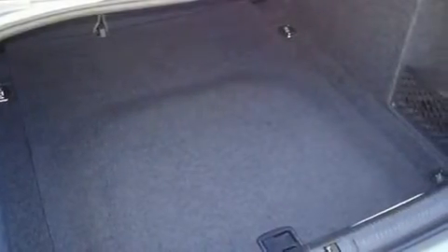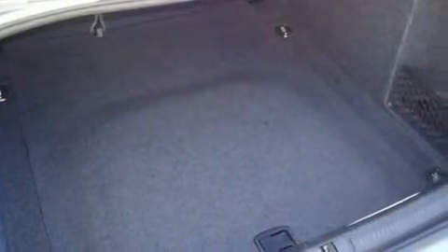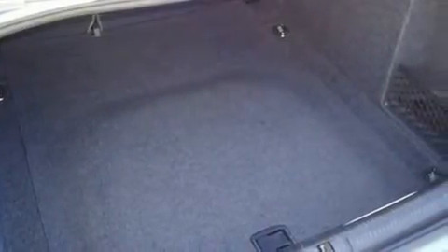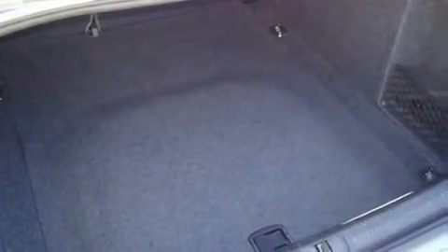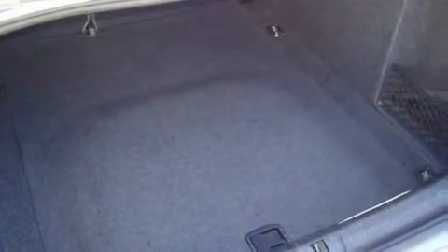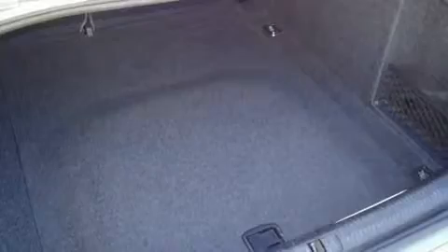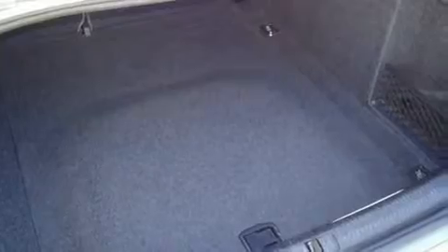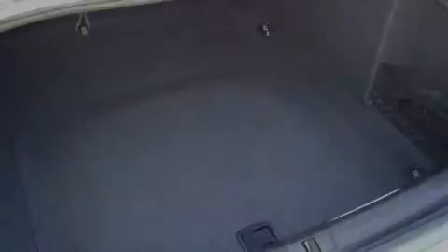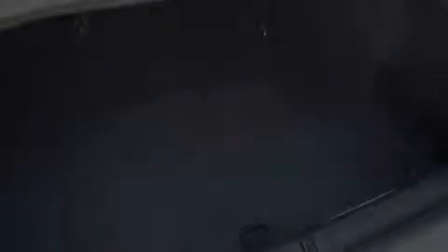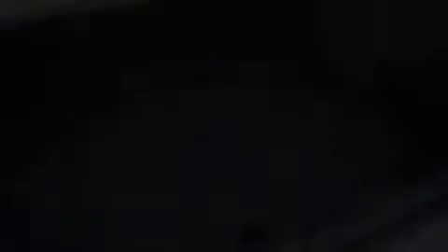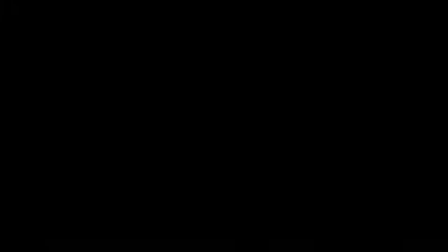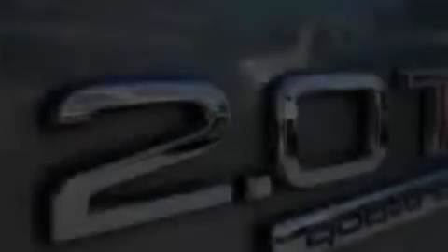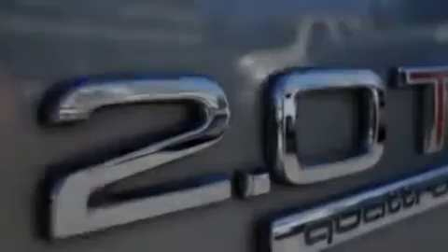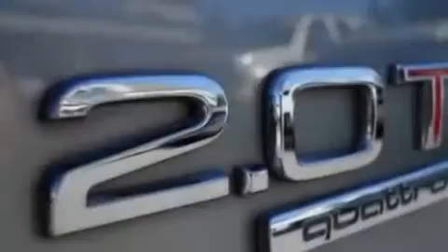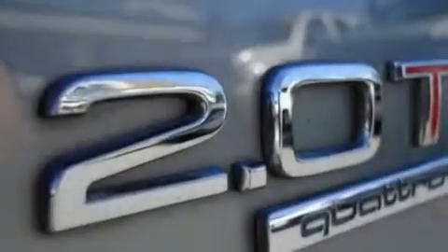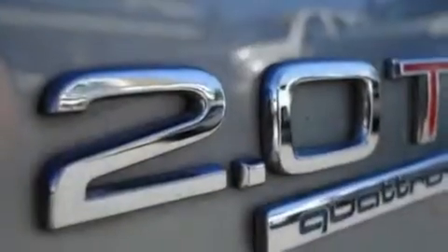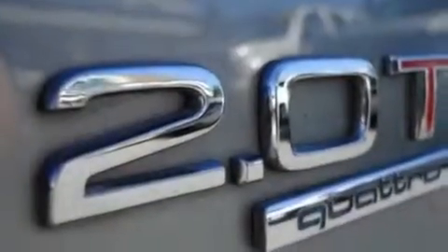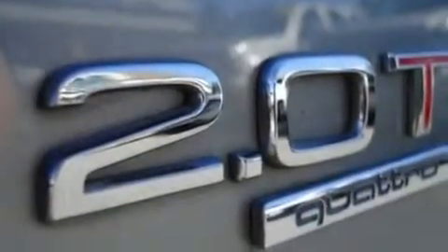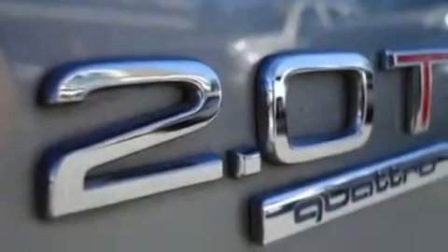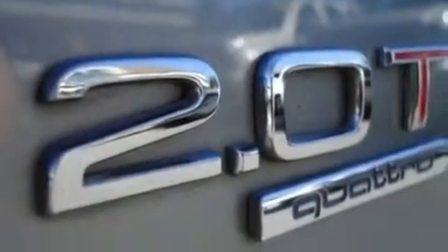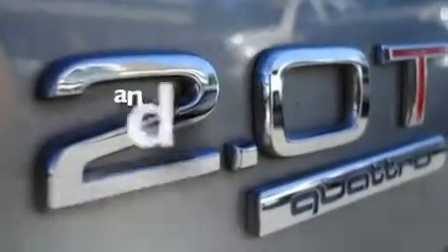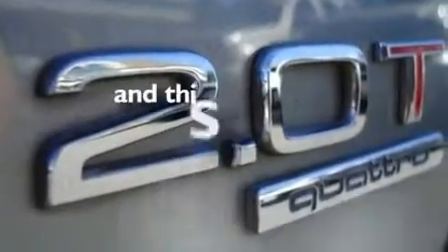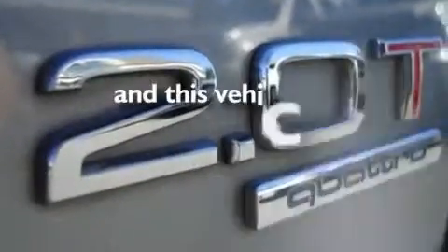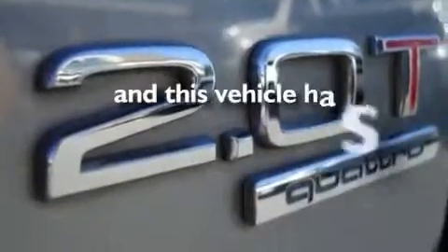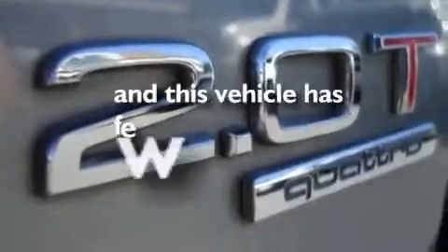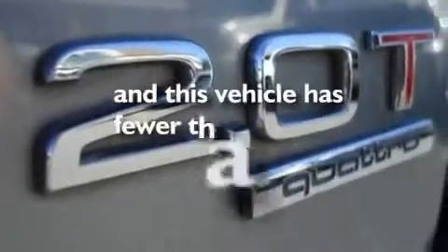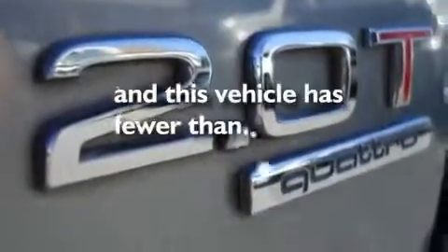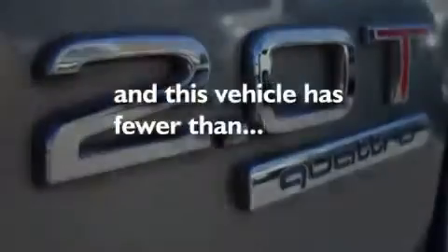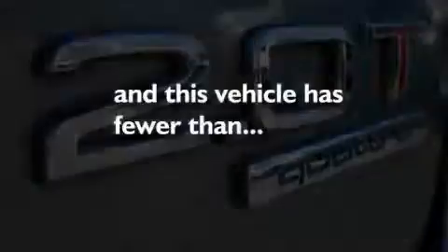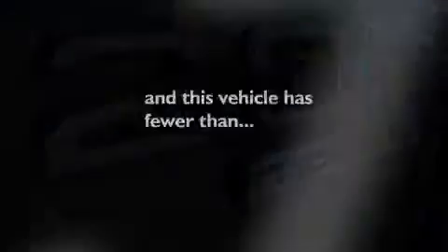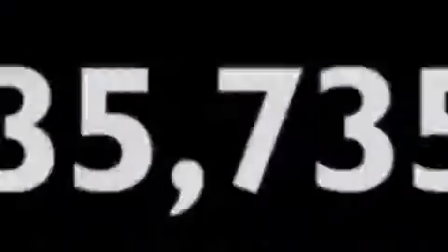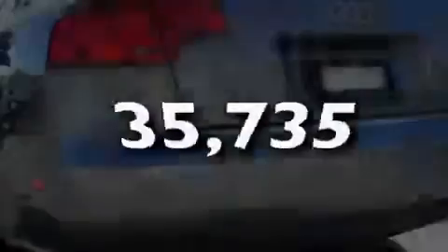It also has traction control and stability control systems, a rear window defroster, and fewer than 36,000 miles on the odometer.